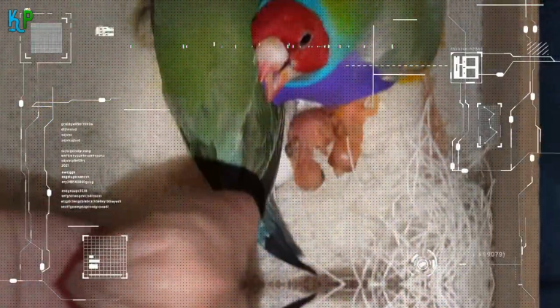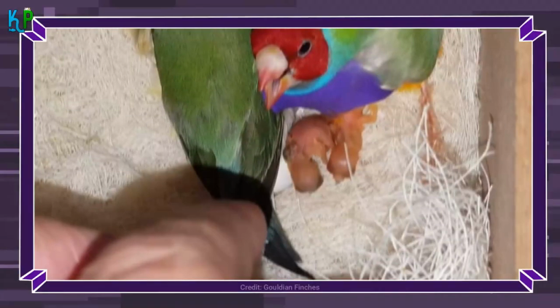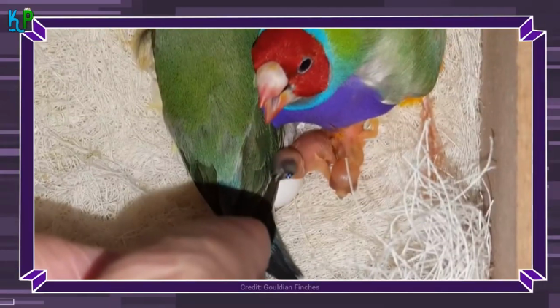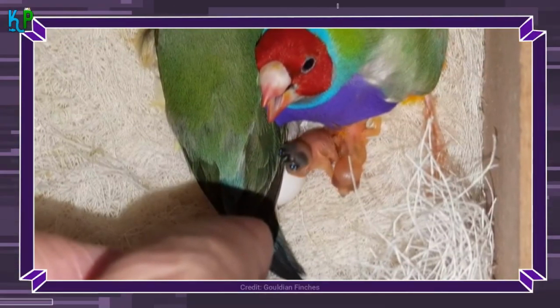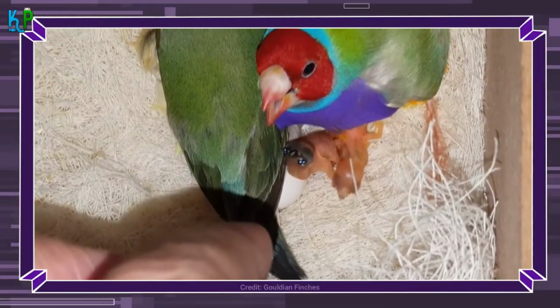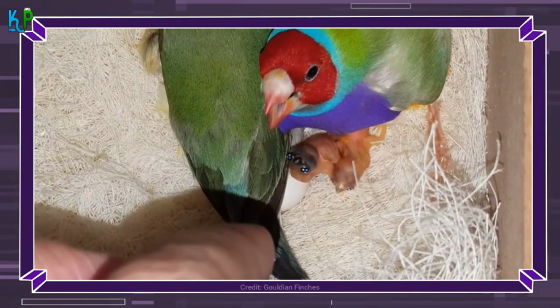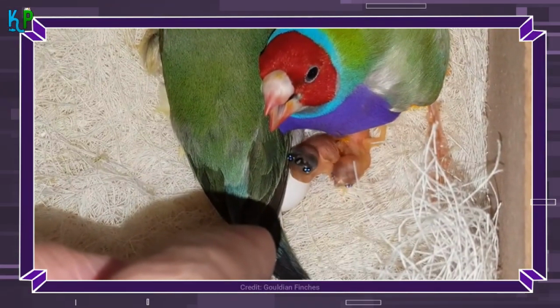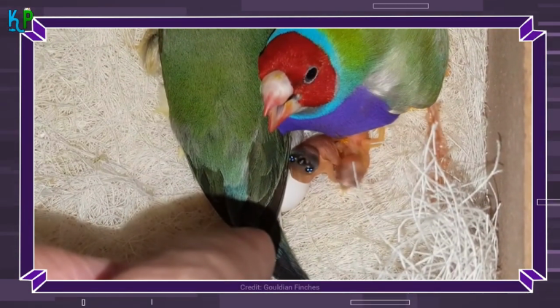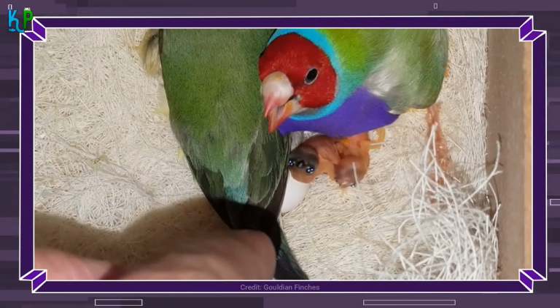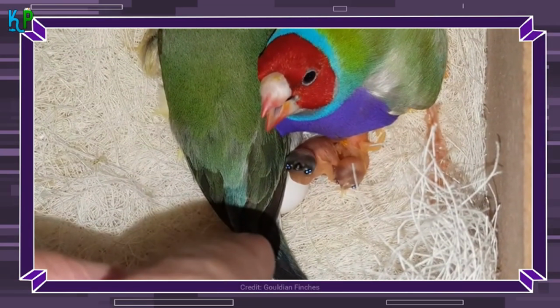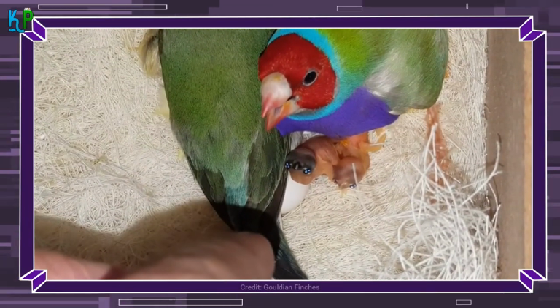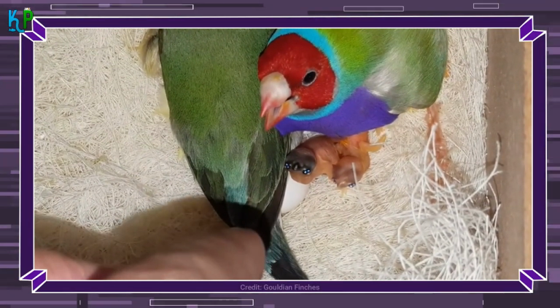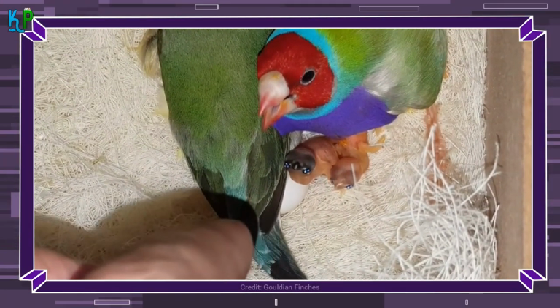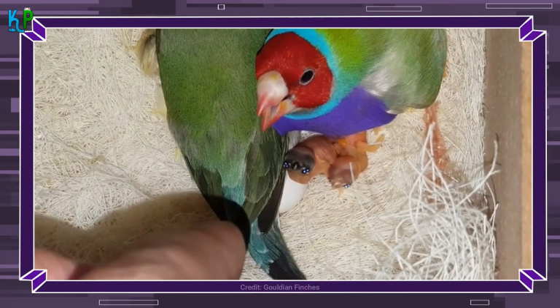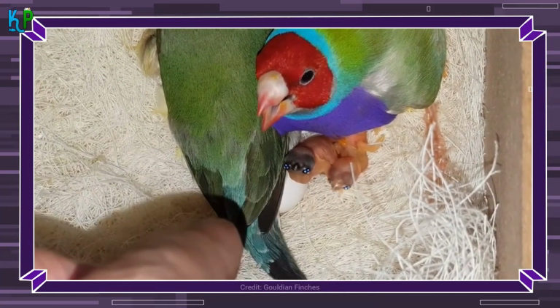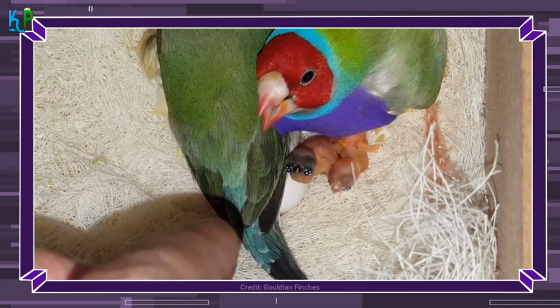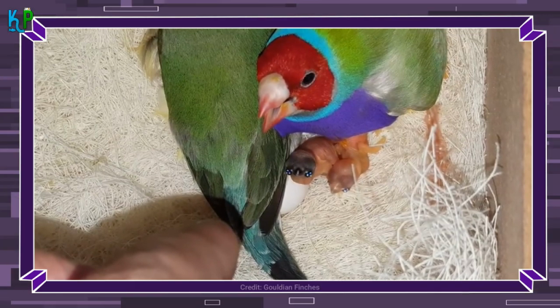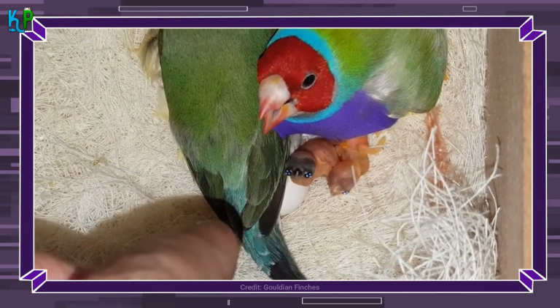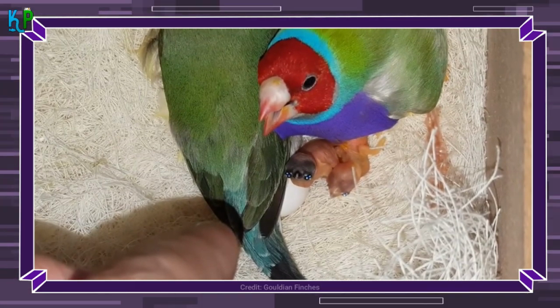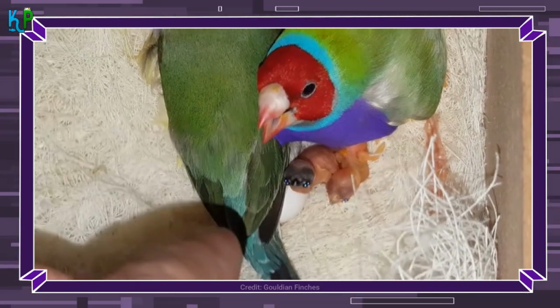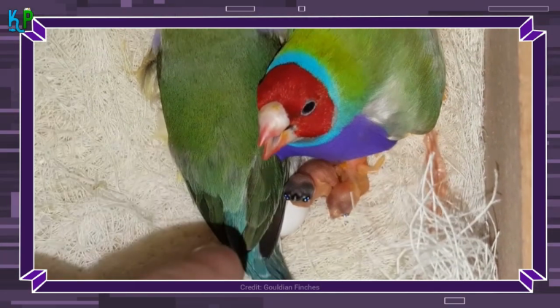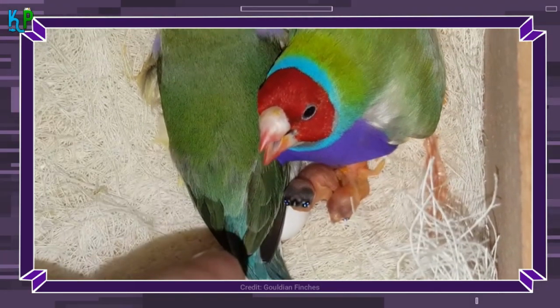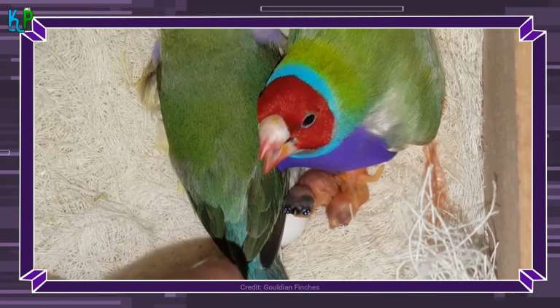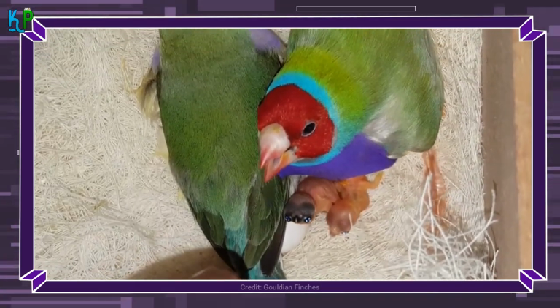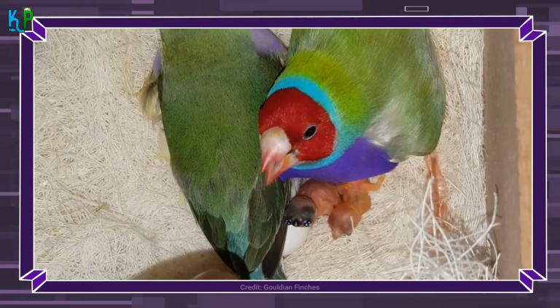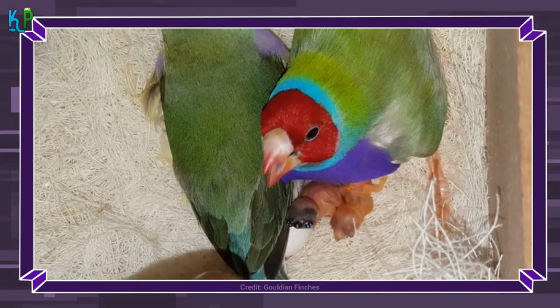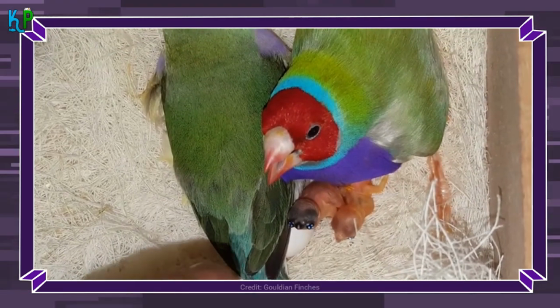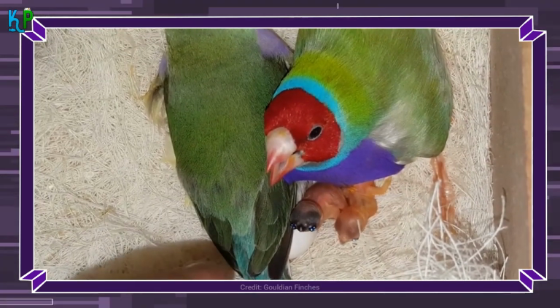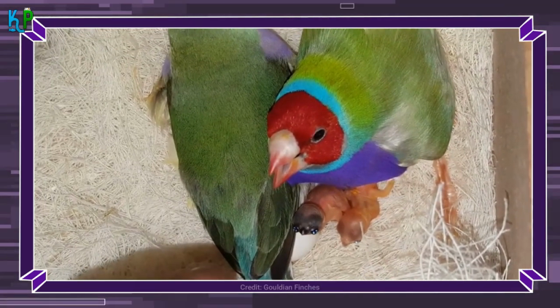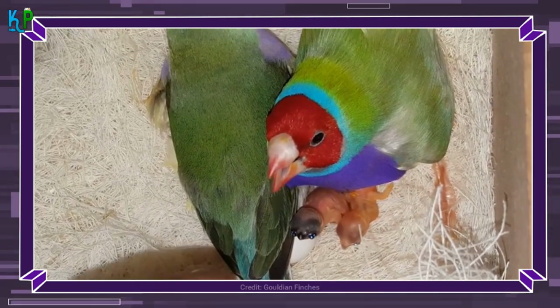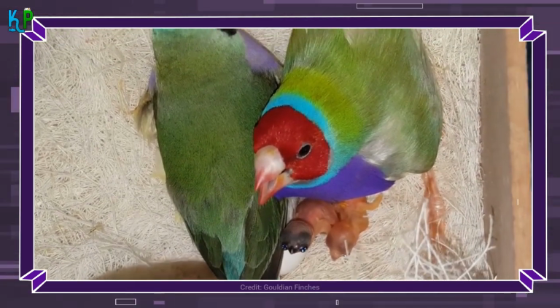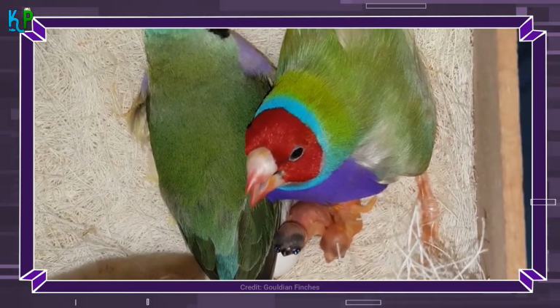Luckily, their species is not in danger of disappearing, as they are very heavily bred by bird lovers all over the world.